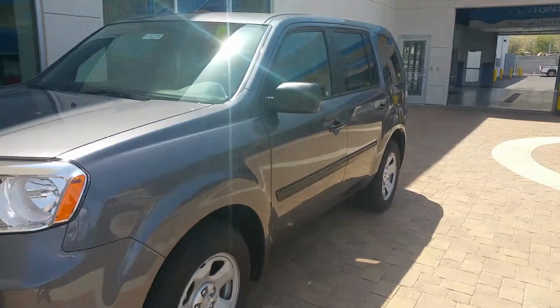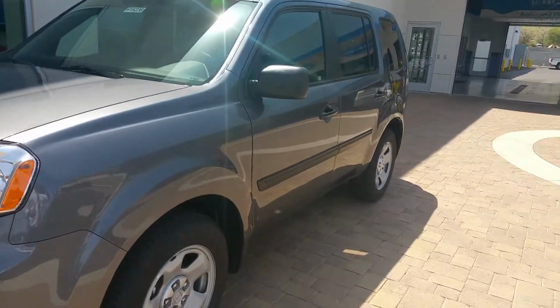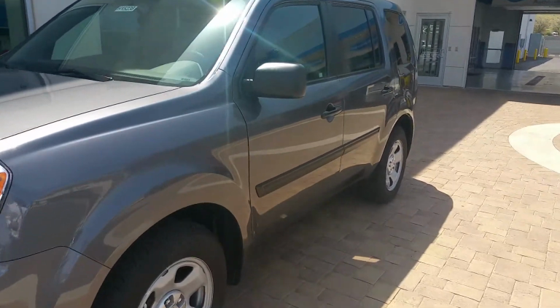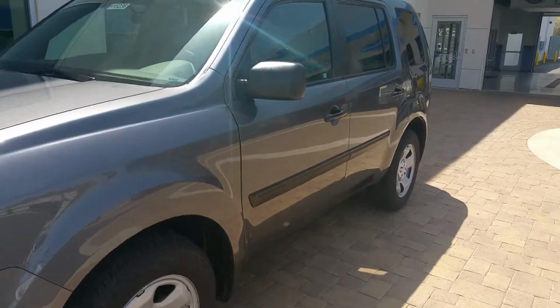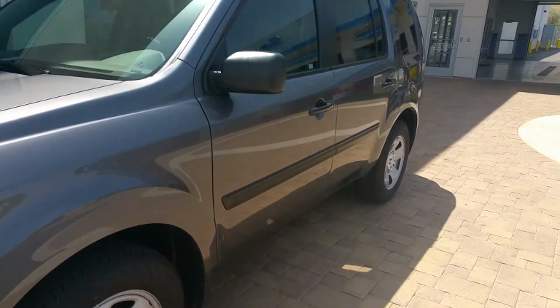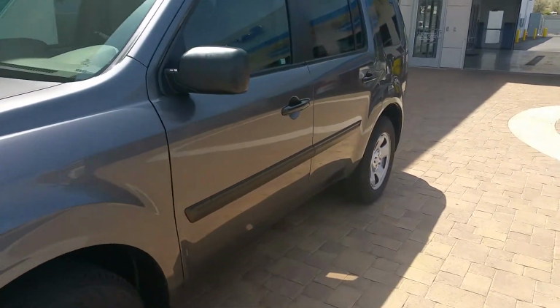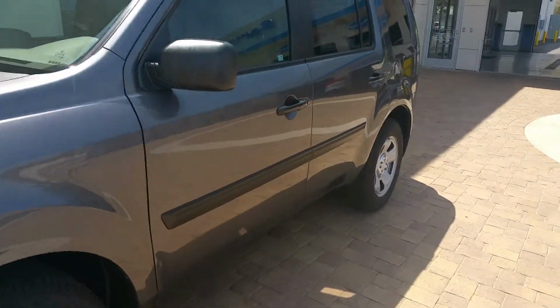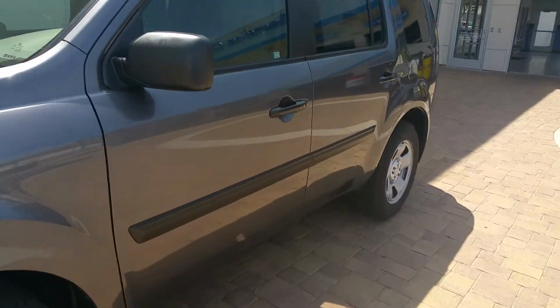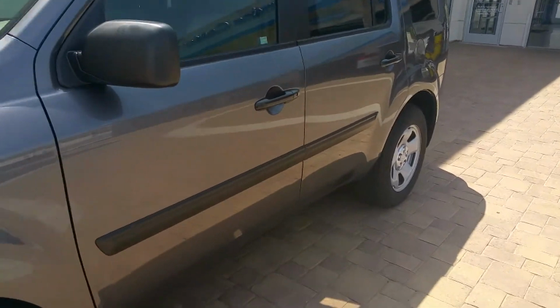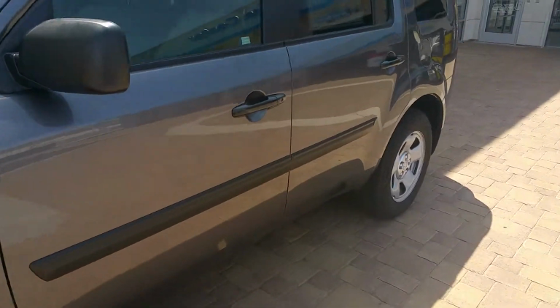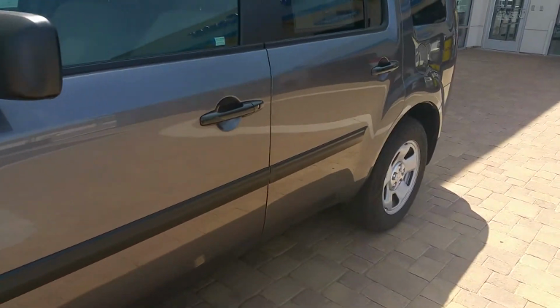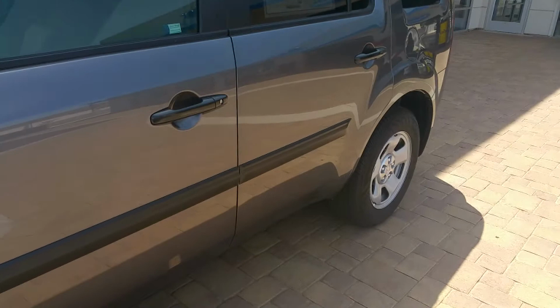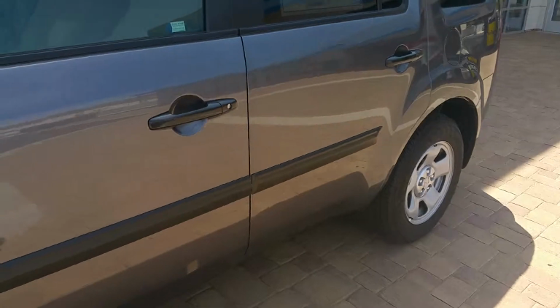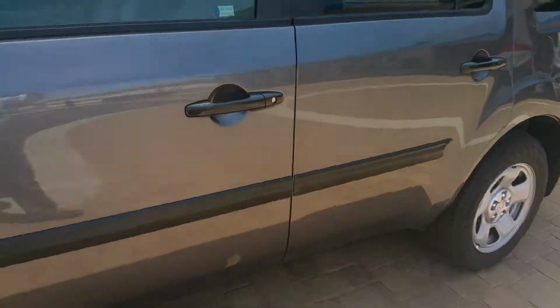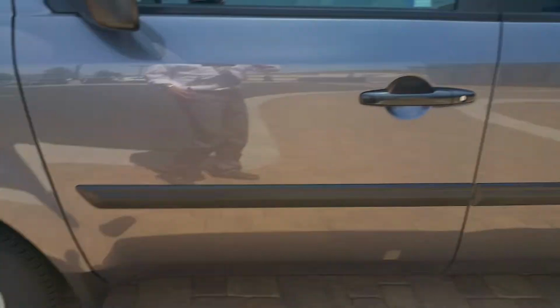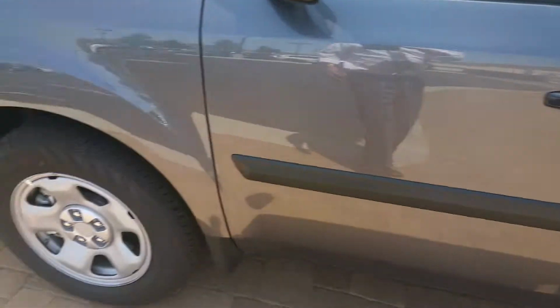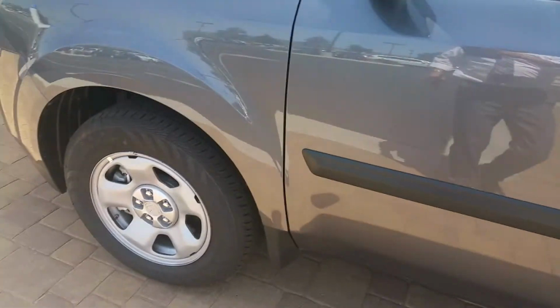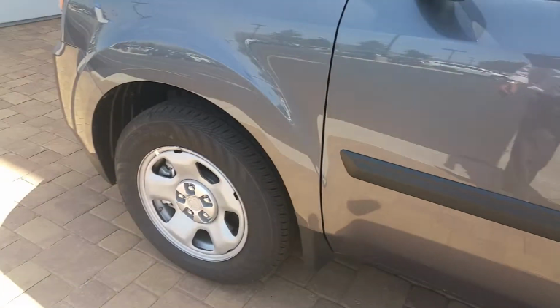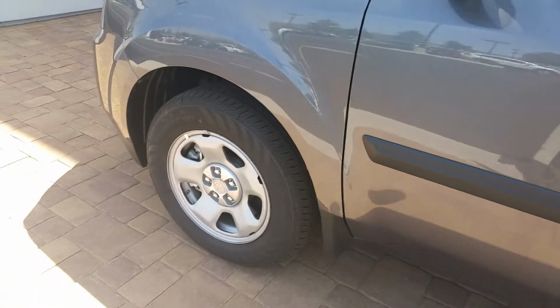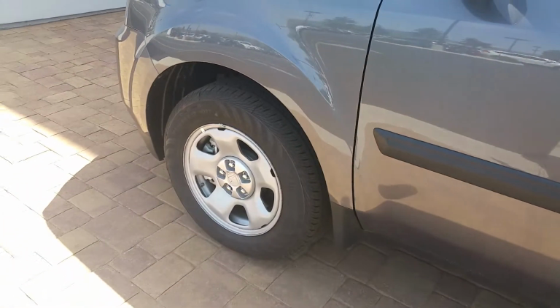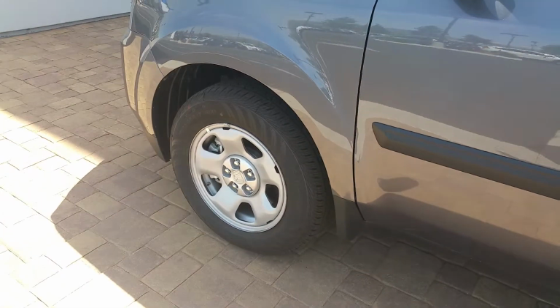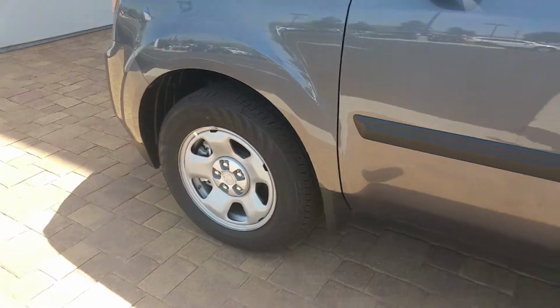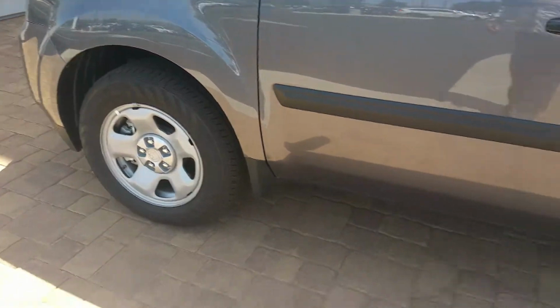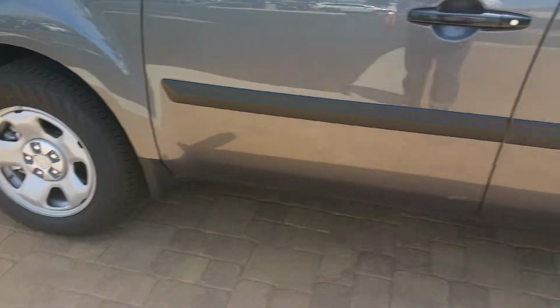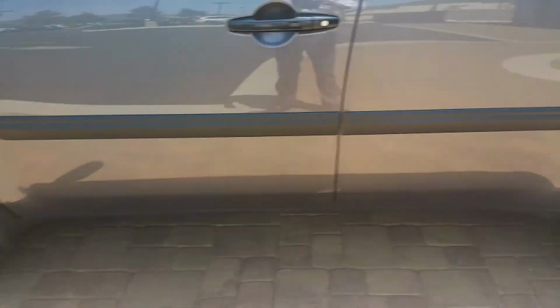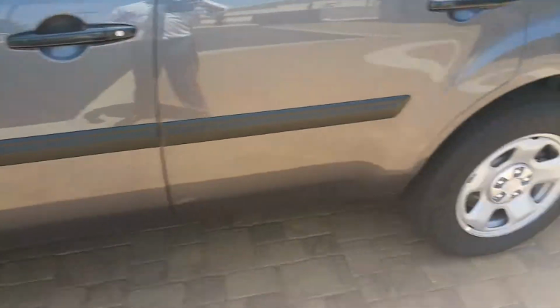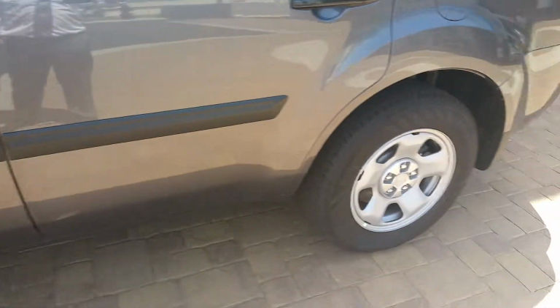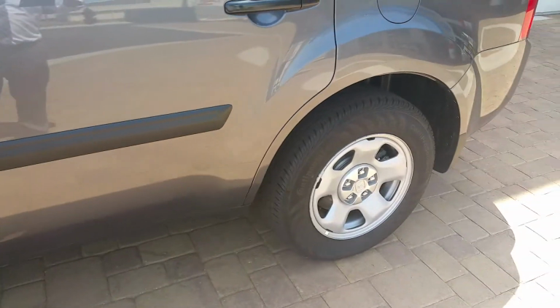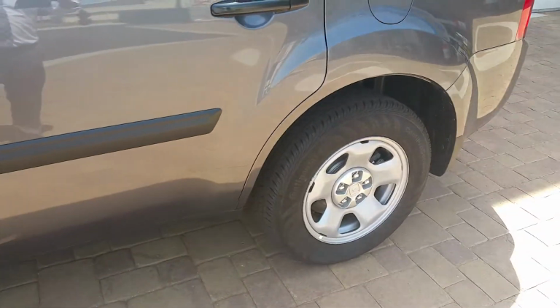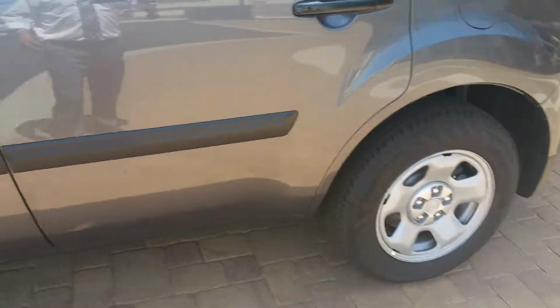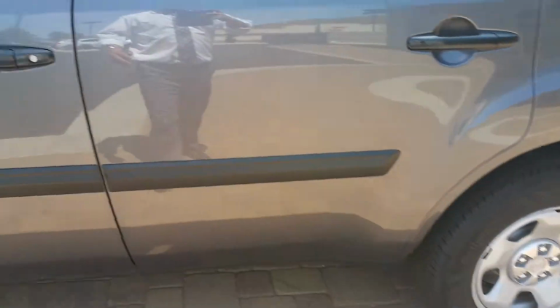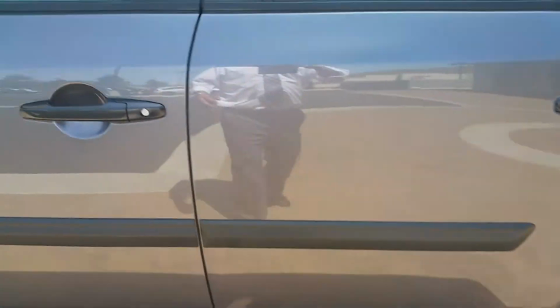The nice thing about it is you still get a lot for a little. Standard steel wheels and all-season tires, which is nice.